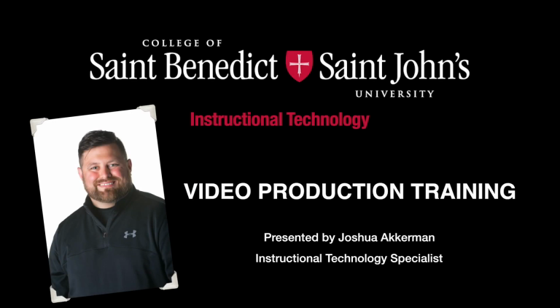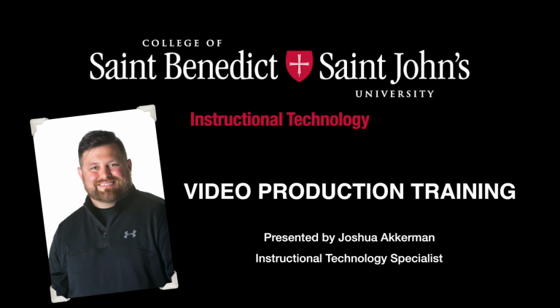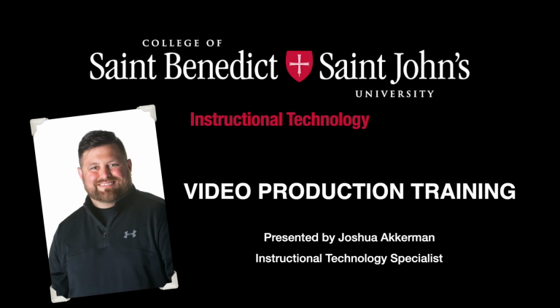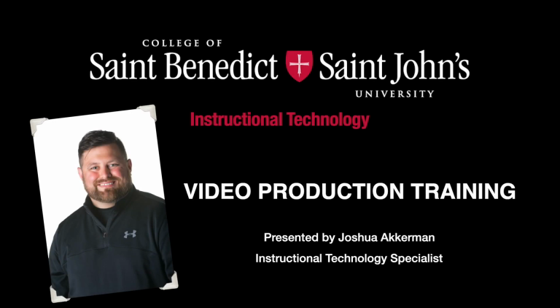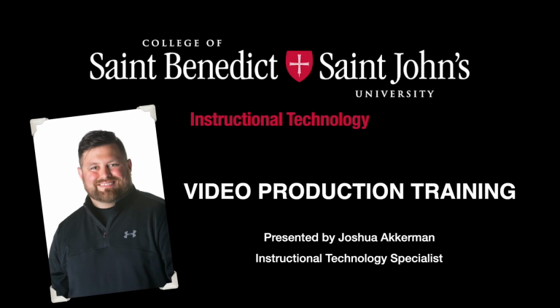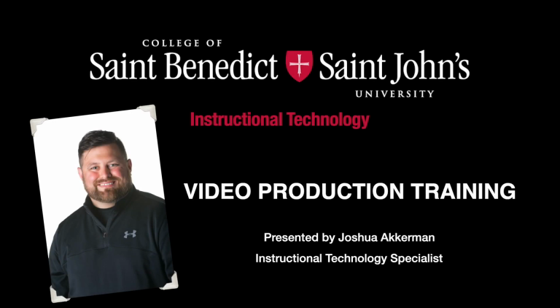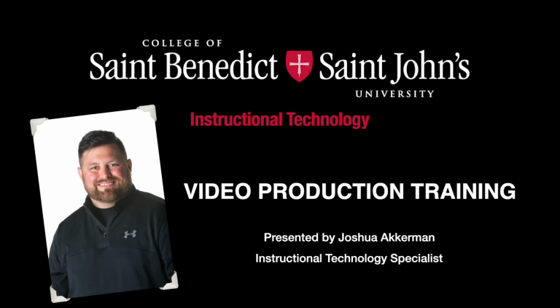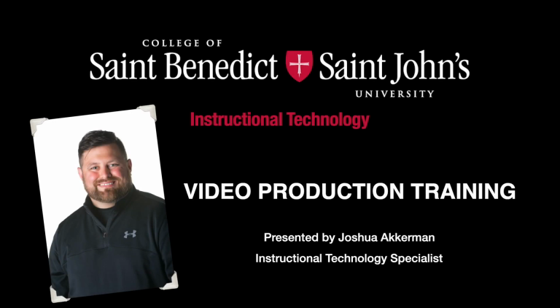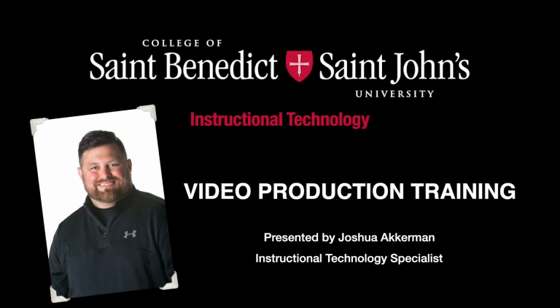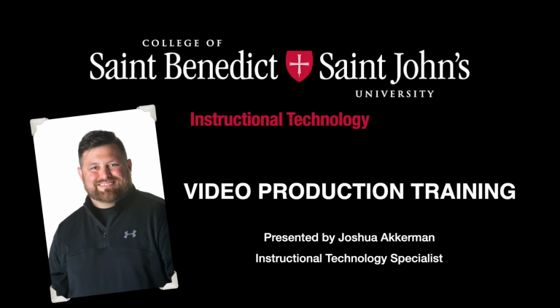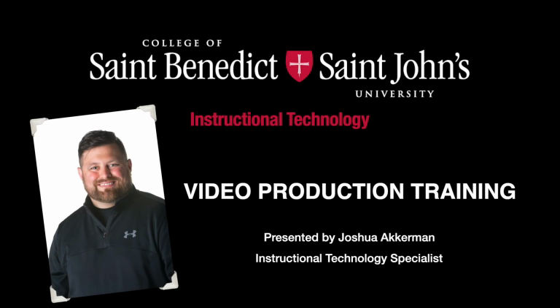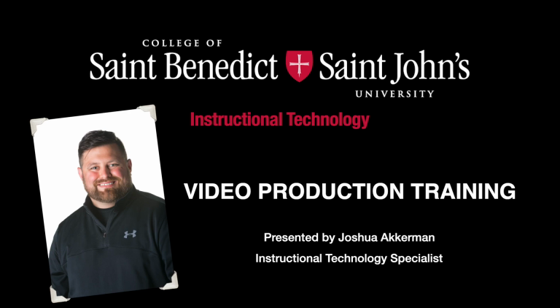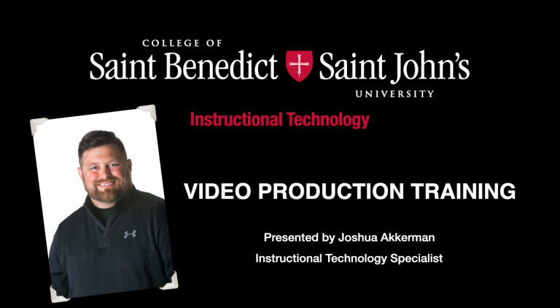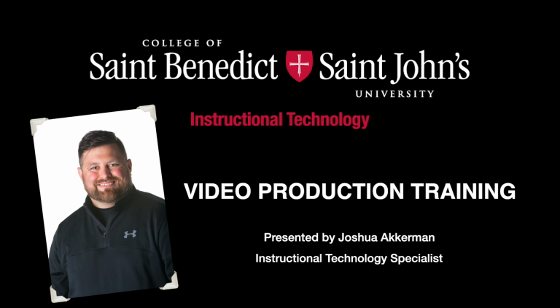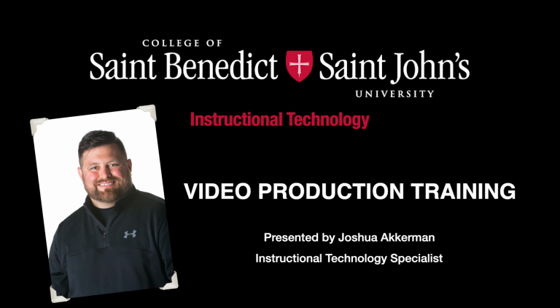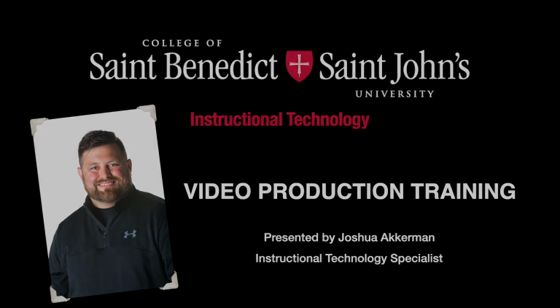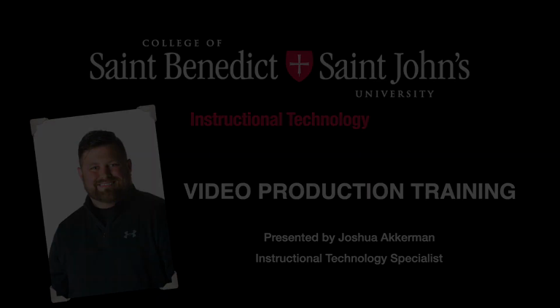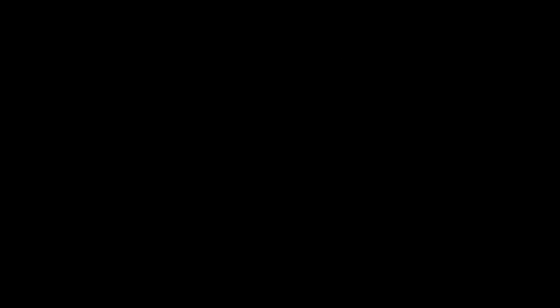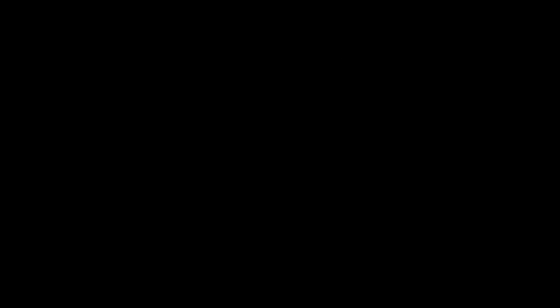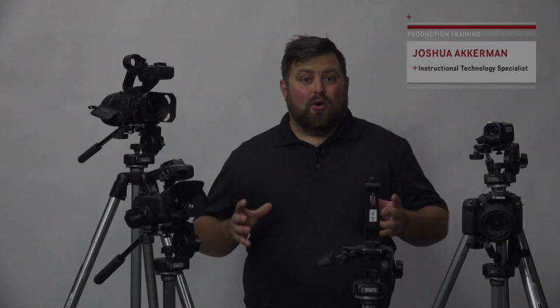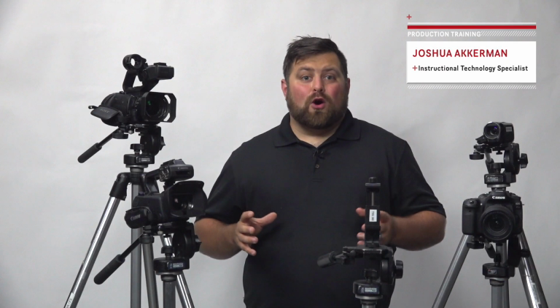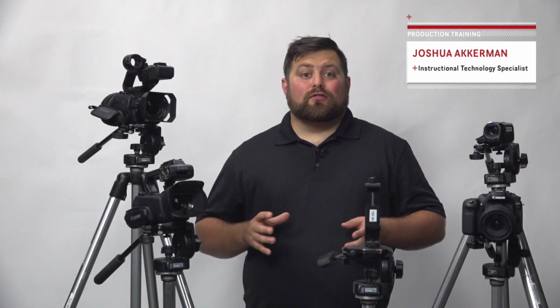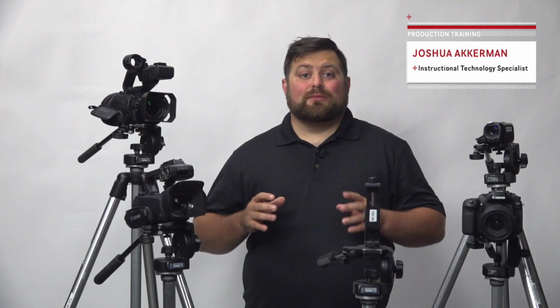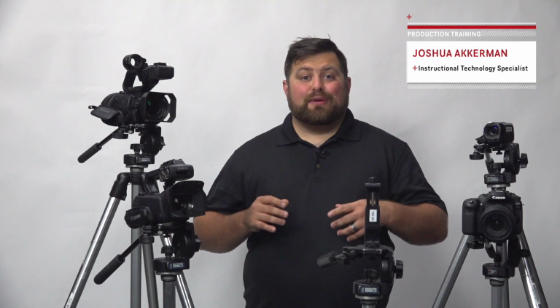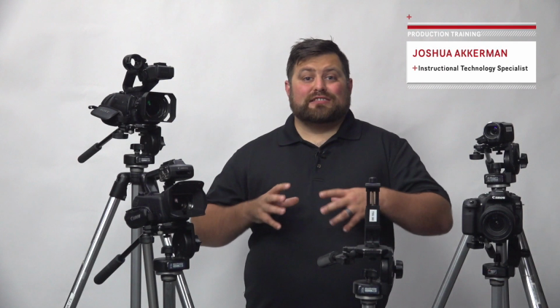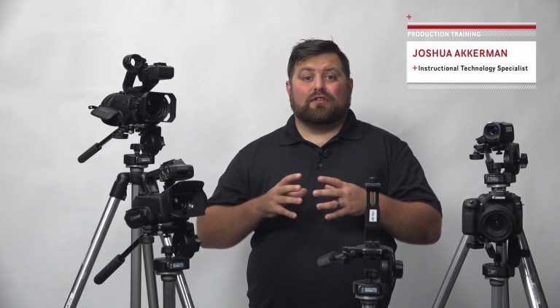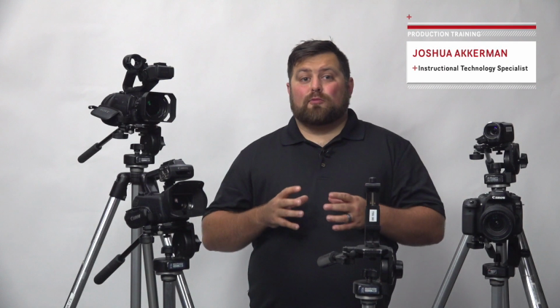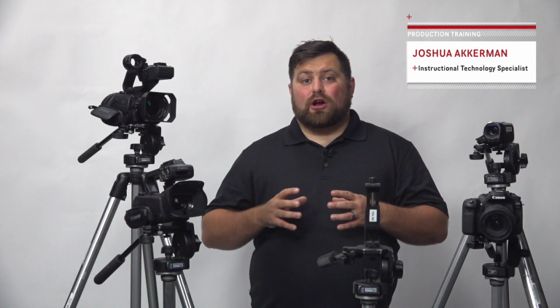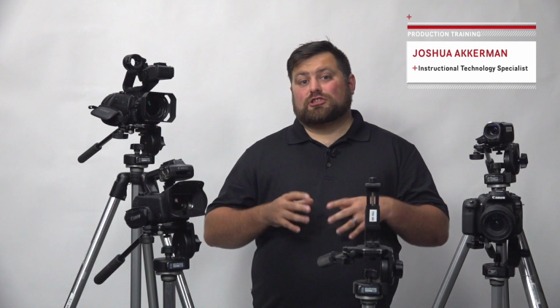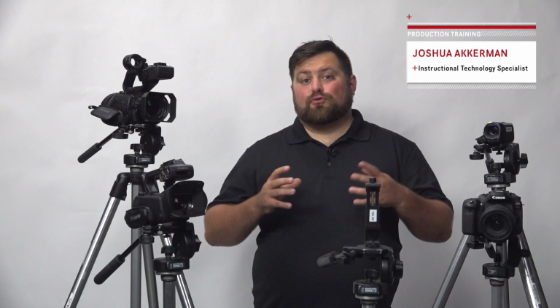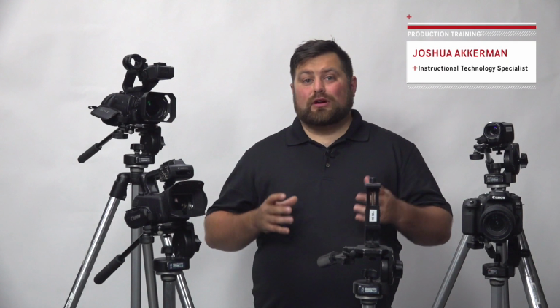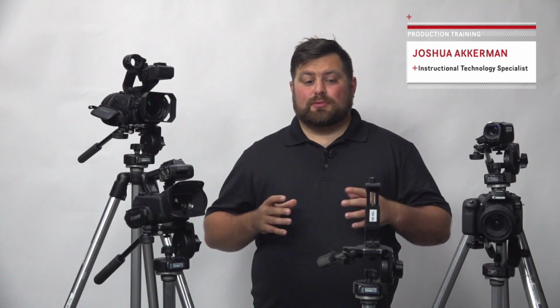Hello, I'm Joshua Ackerman with Instructional Technology. Today we're going to be going over some basic video production principles.